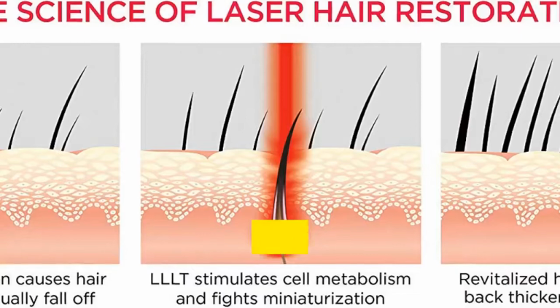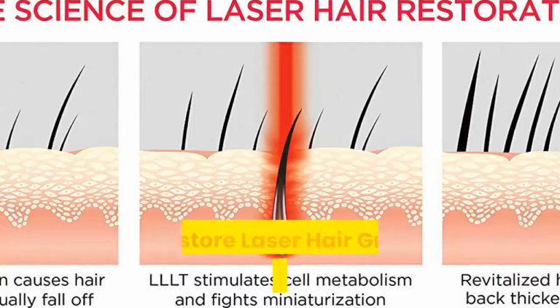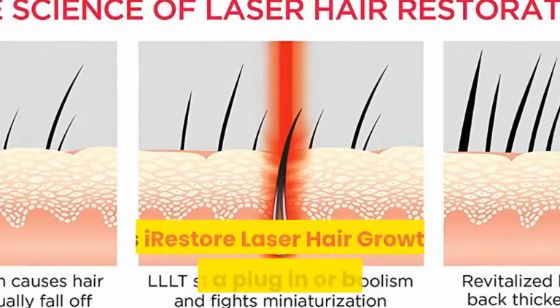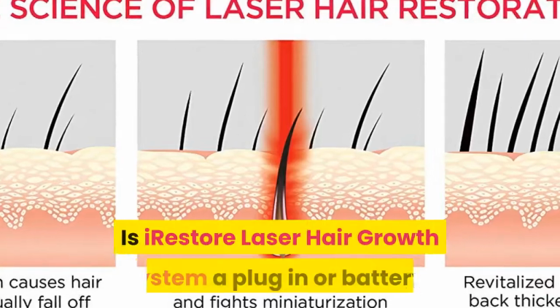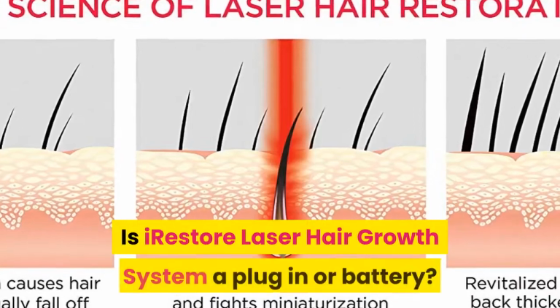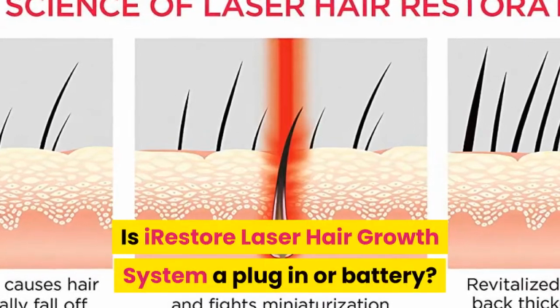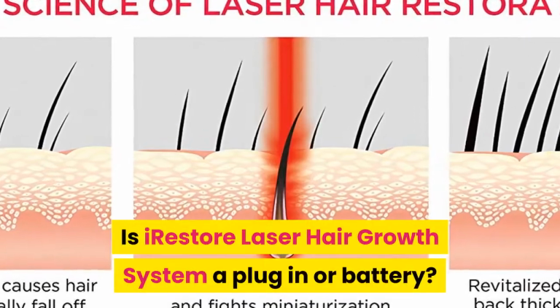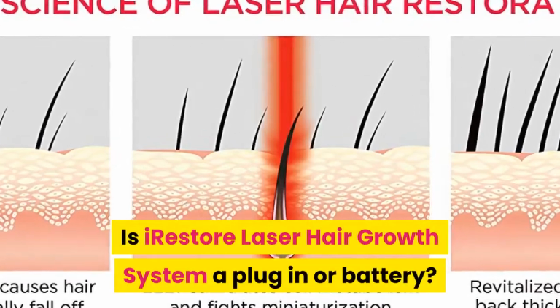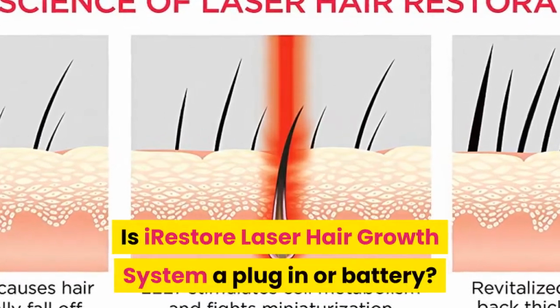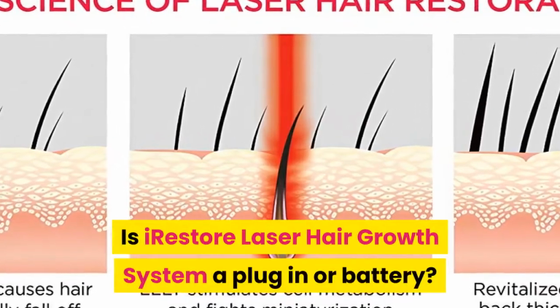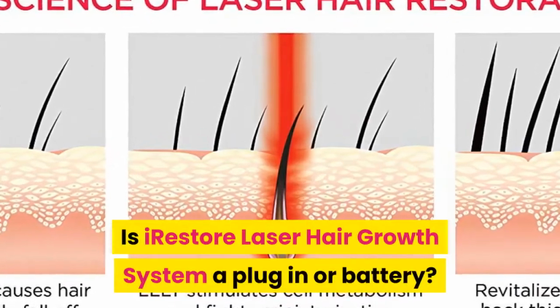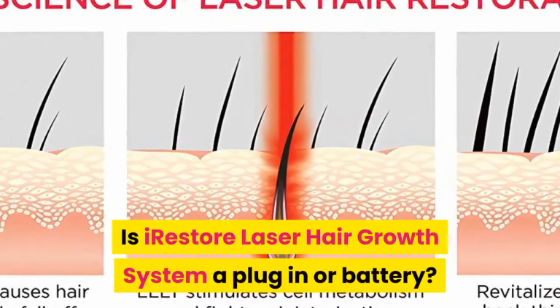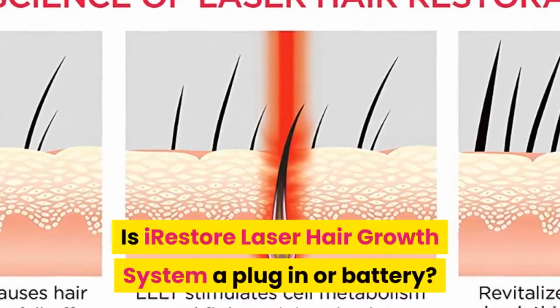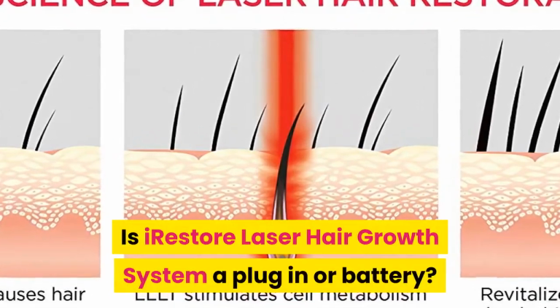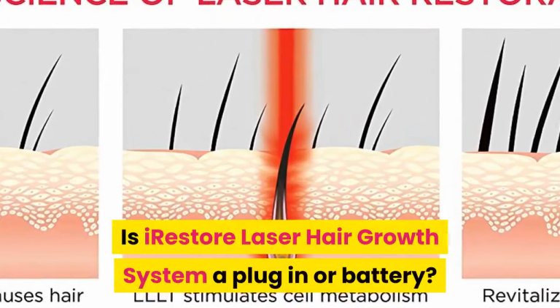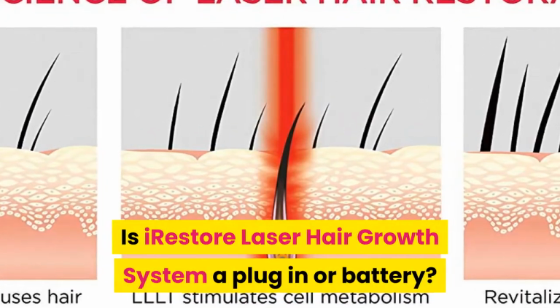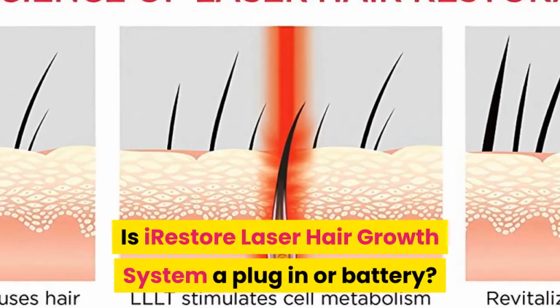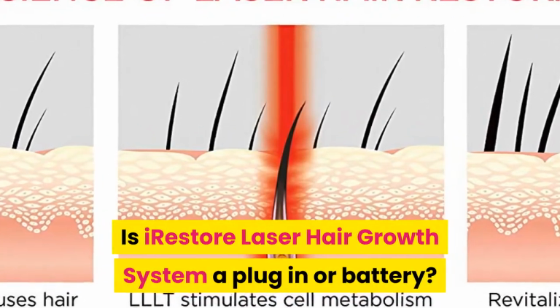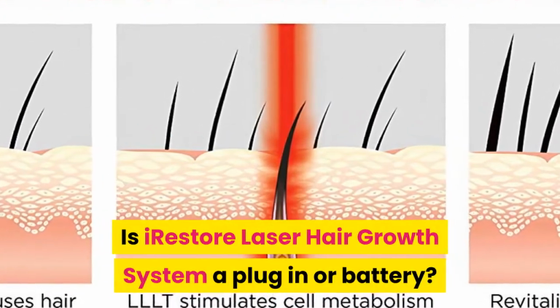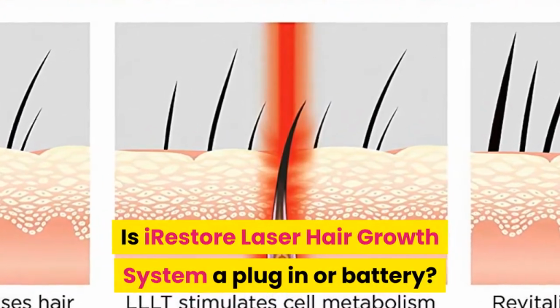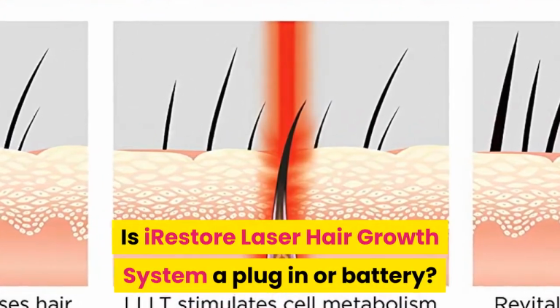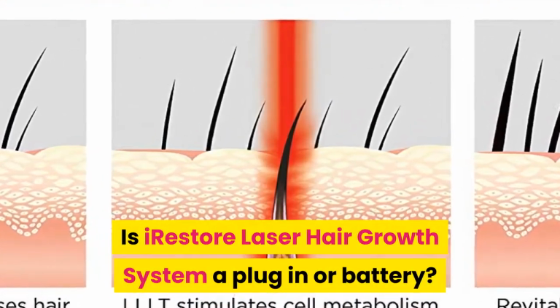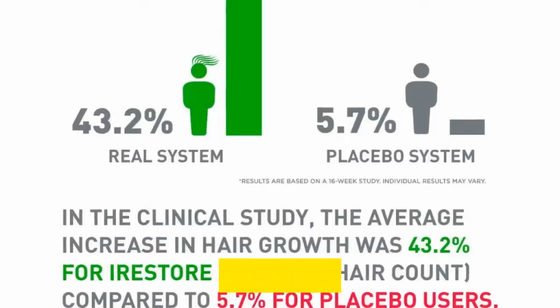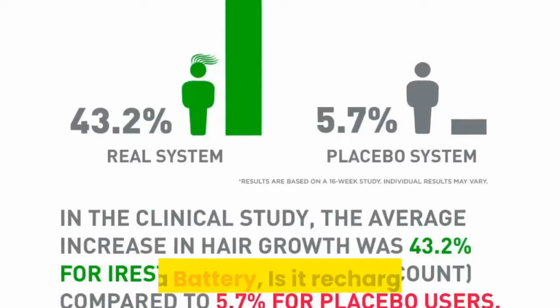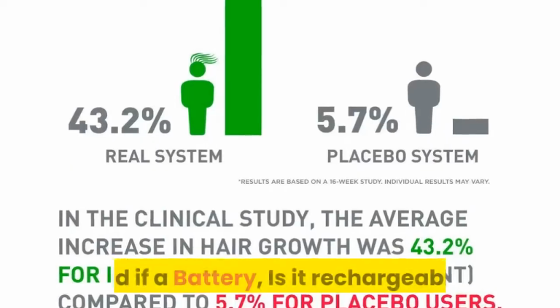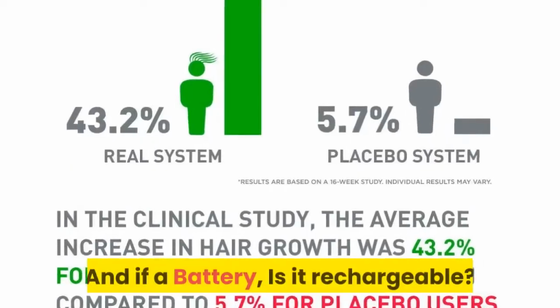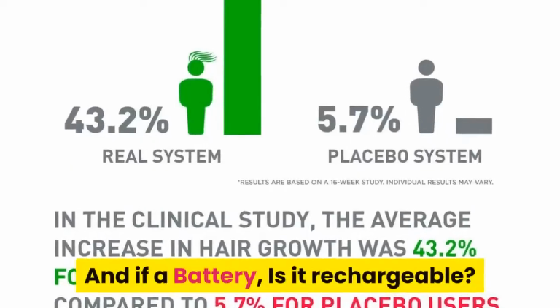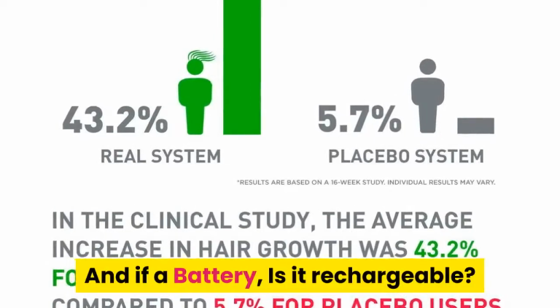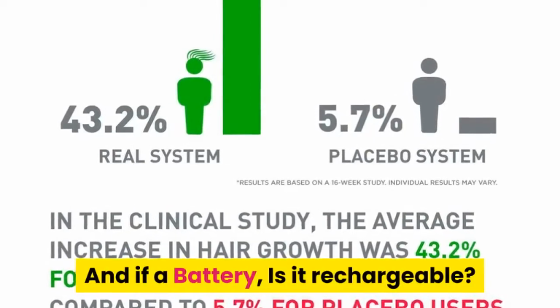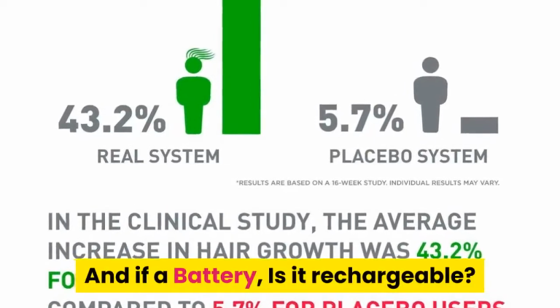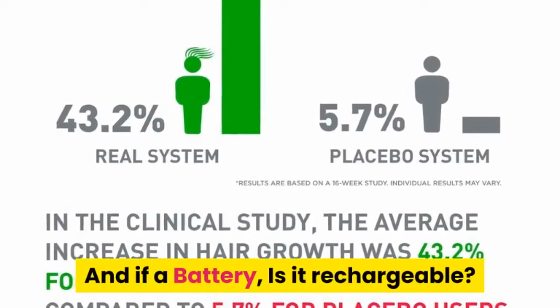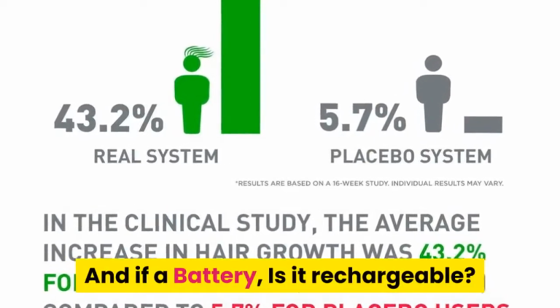Is the iRestore laser hair growth system a plug-in or battery? And if a battery, is it rechargeable?